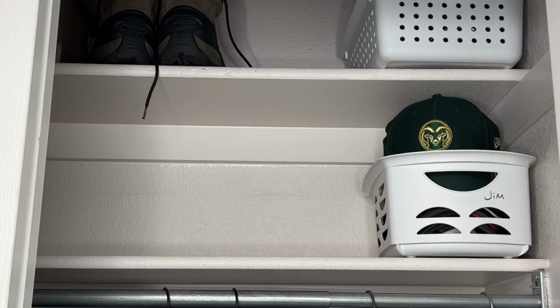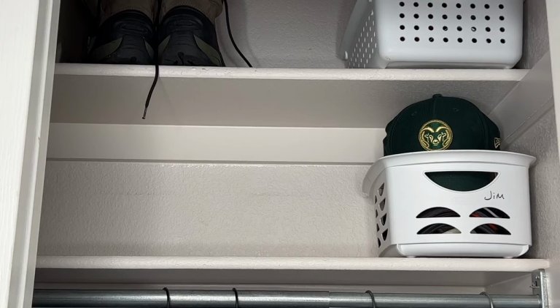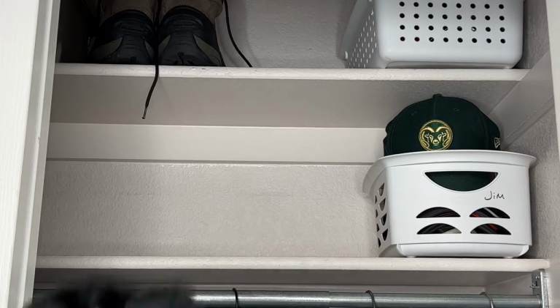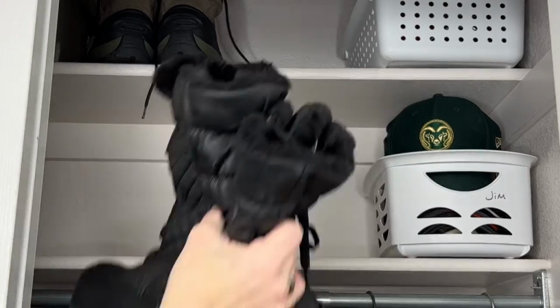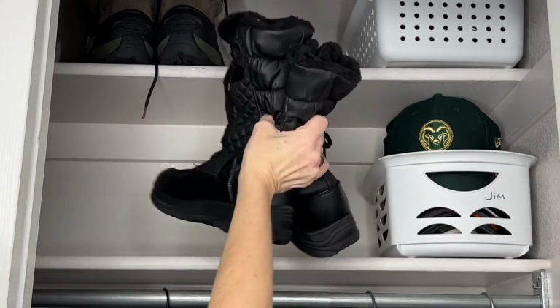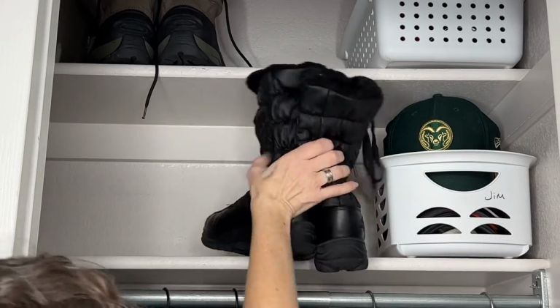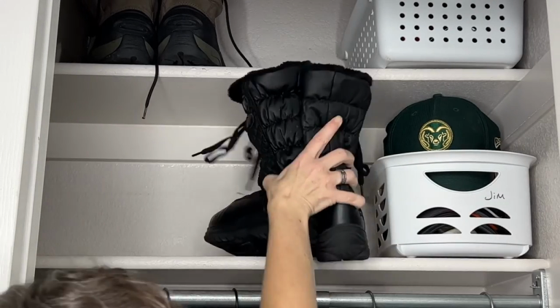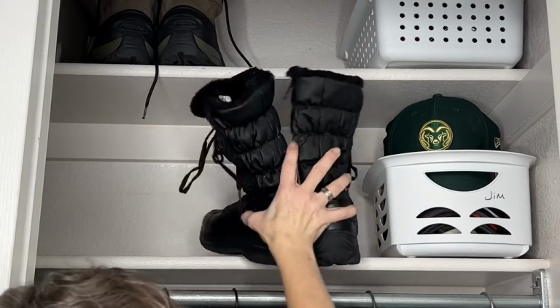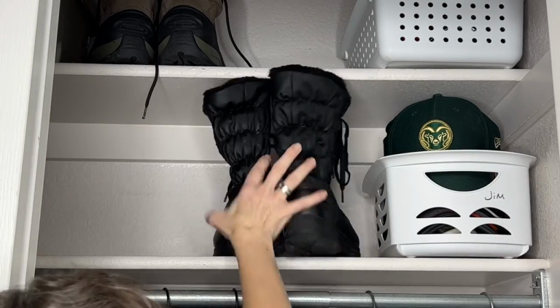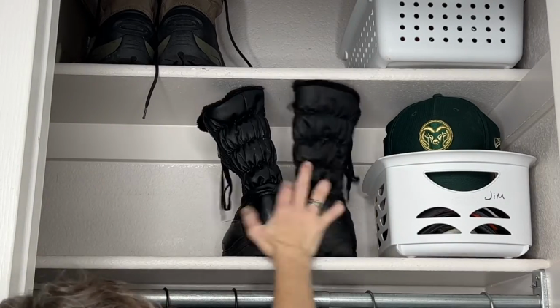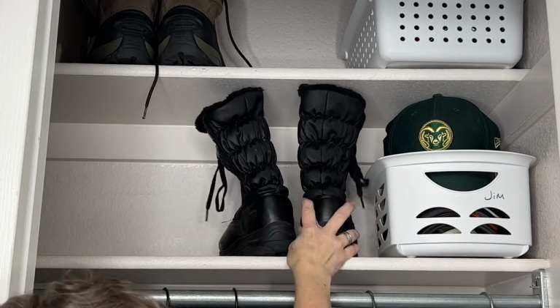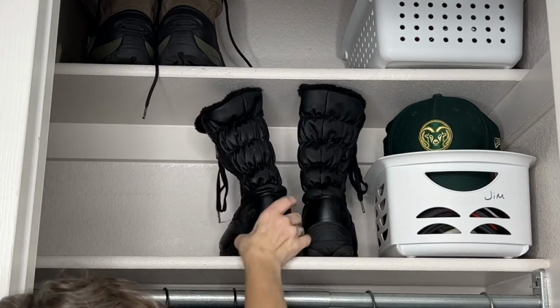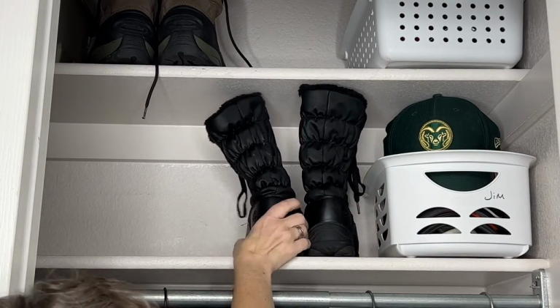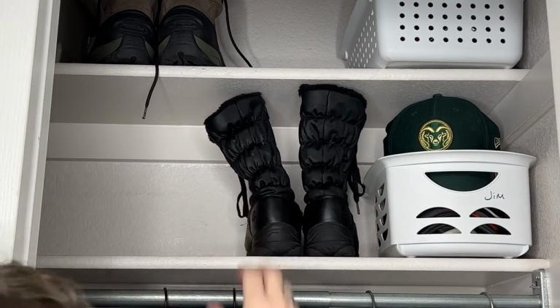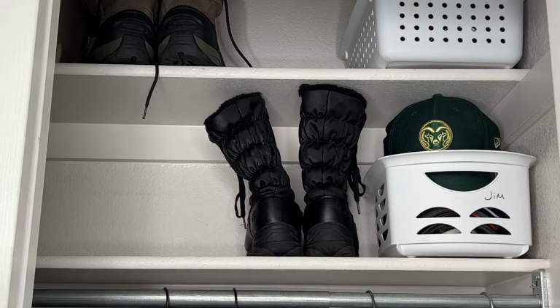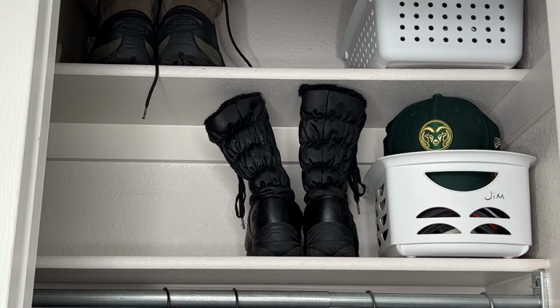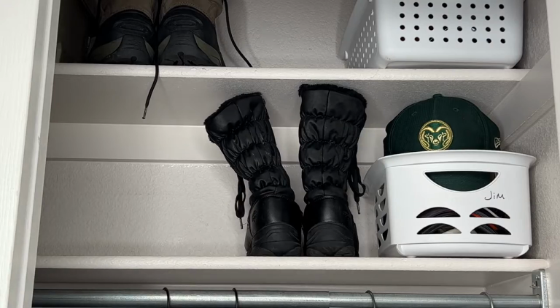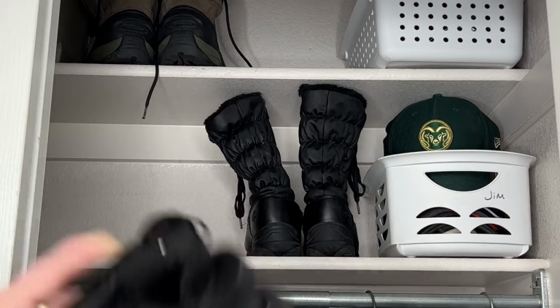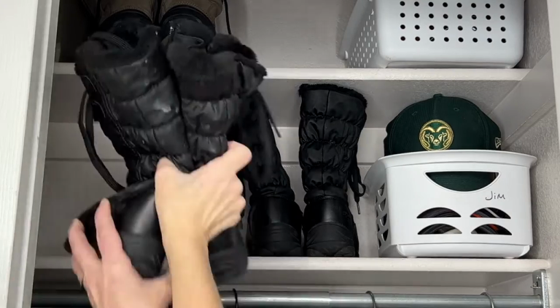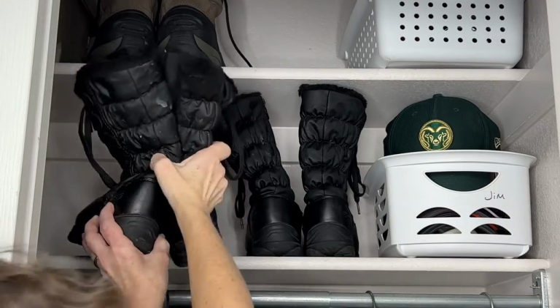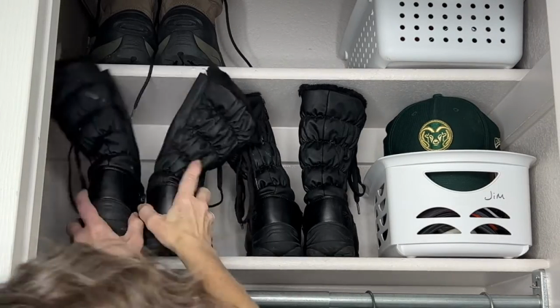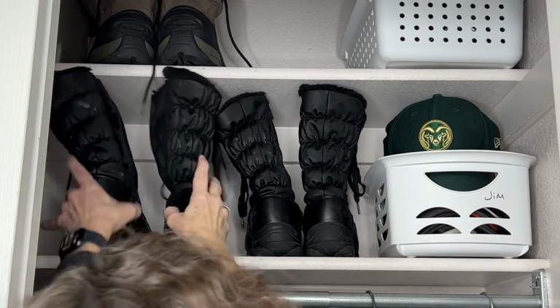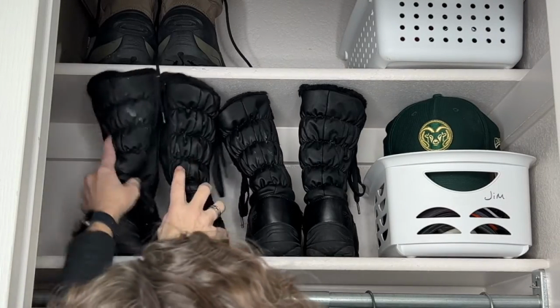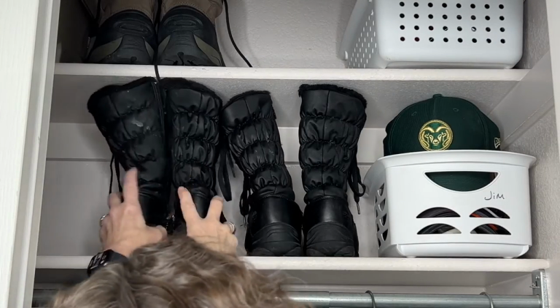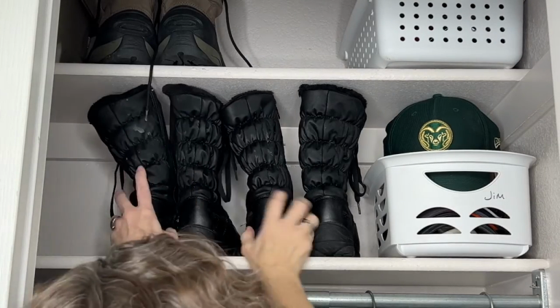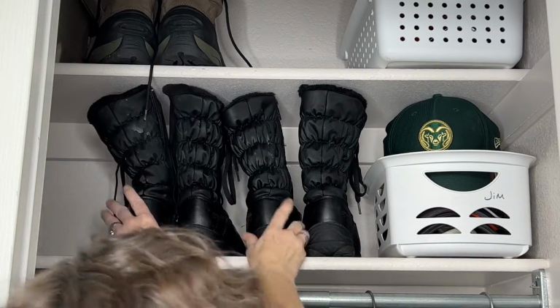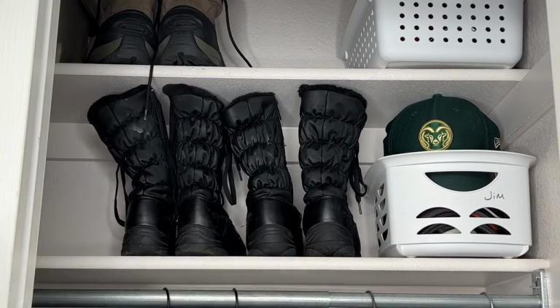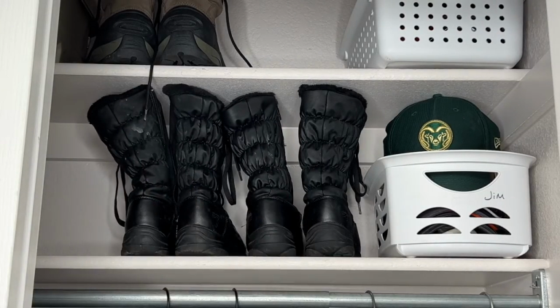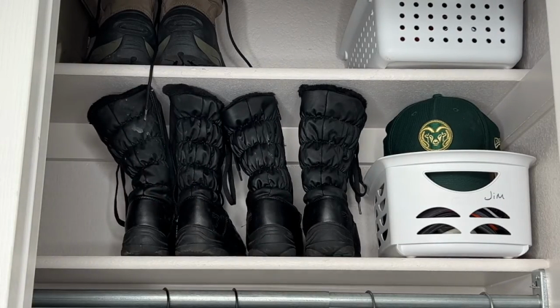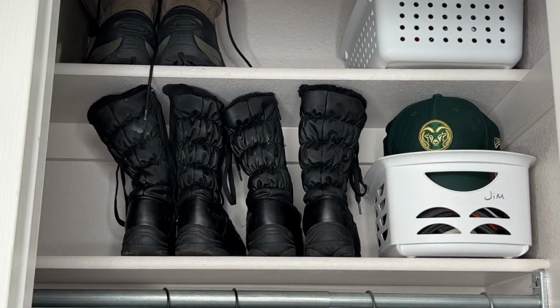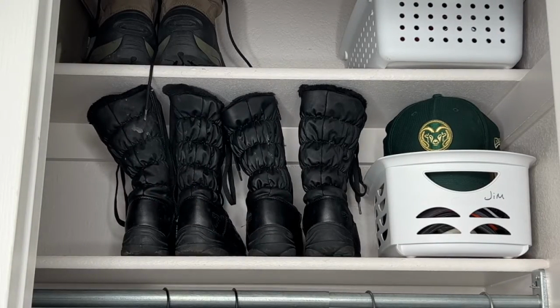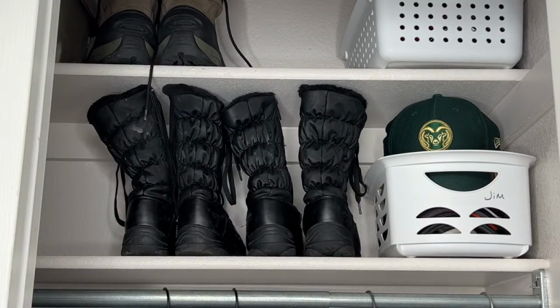It's wintertime, so I'm placing some of the boots on the bottom shelf that fit there nicely, and the ones that are too tall I'll fit on the top shelf.